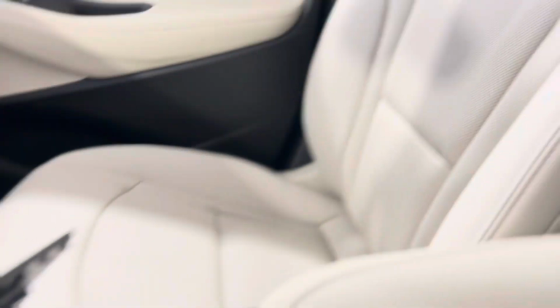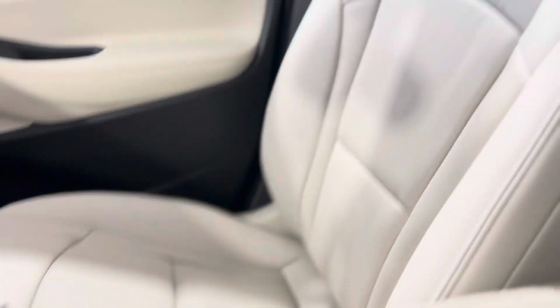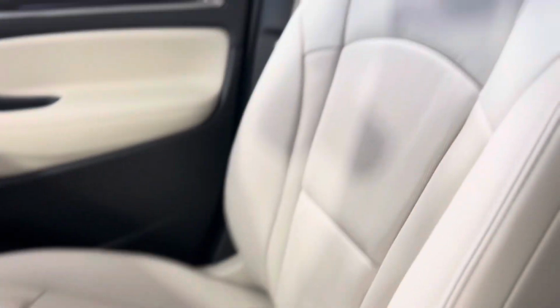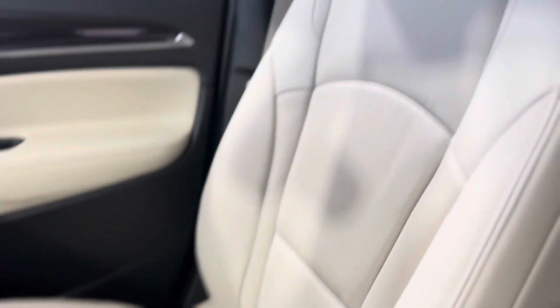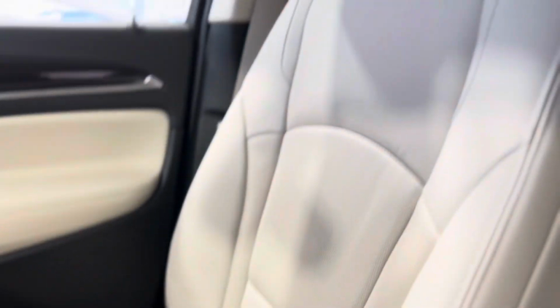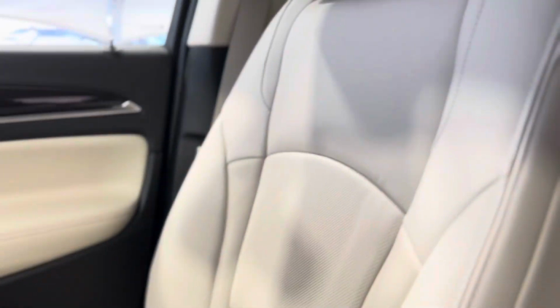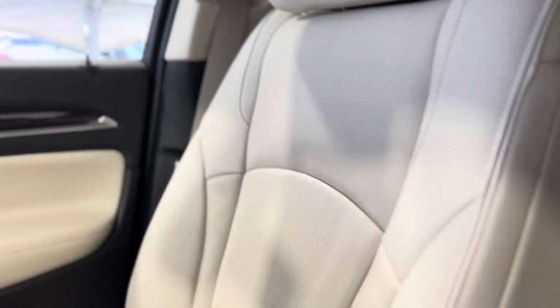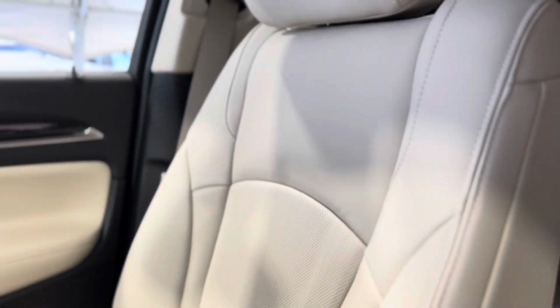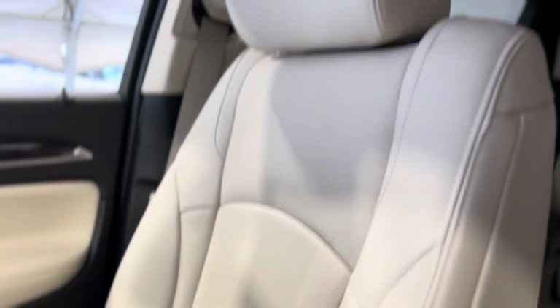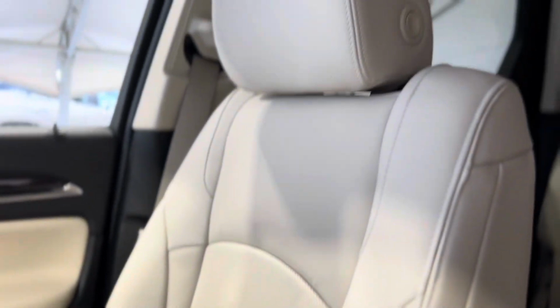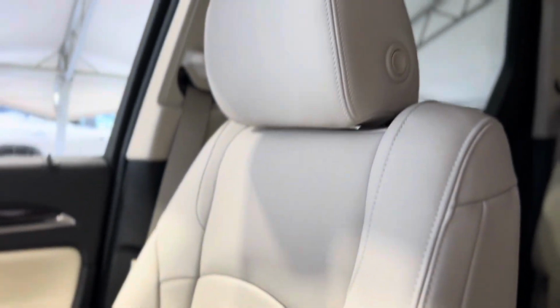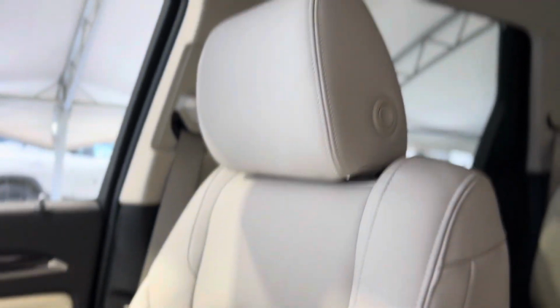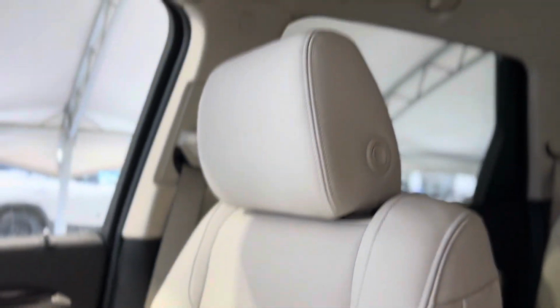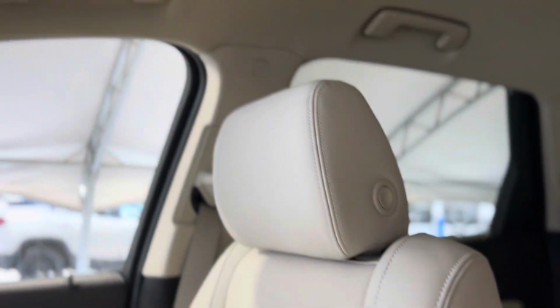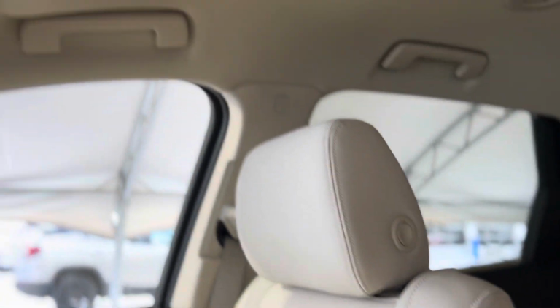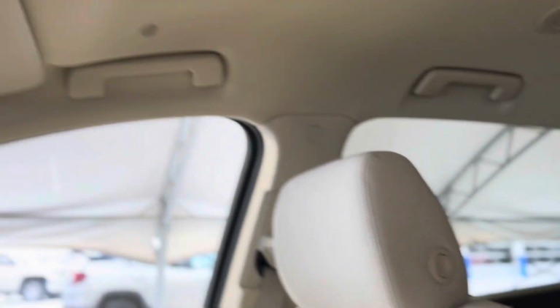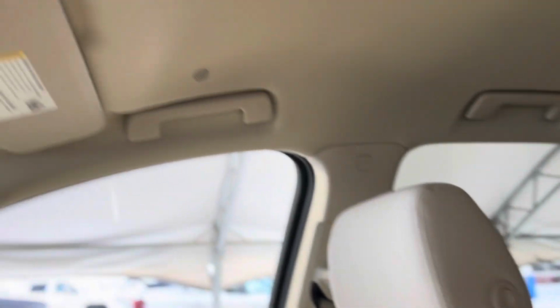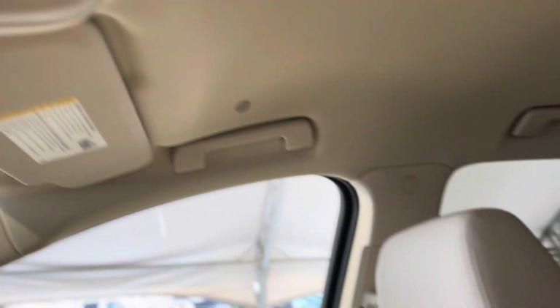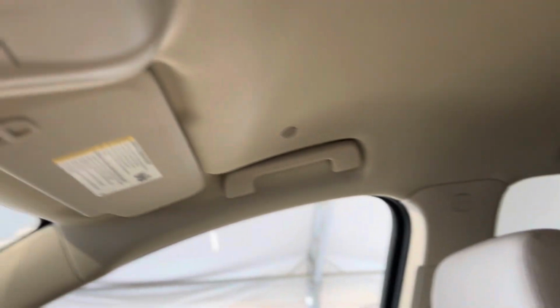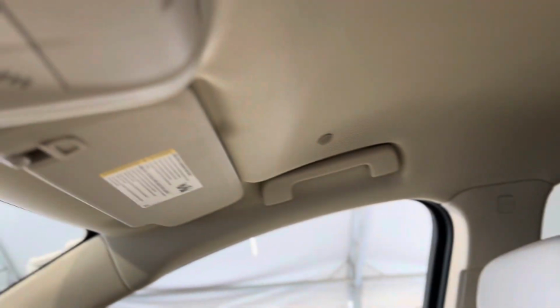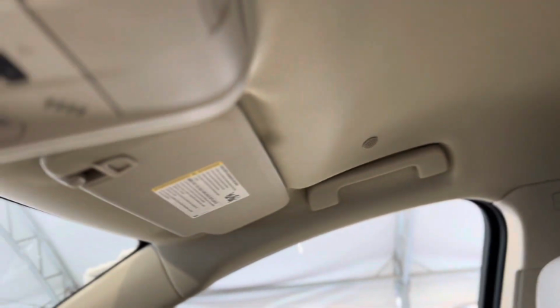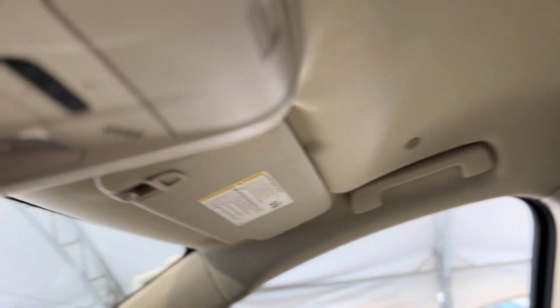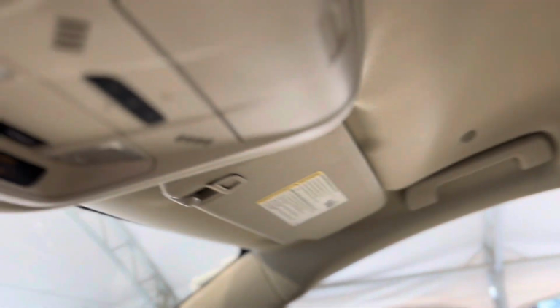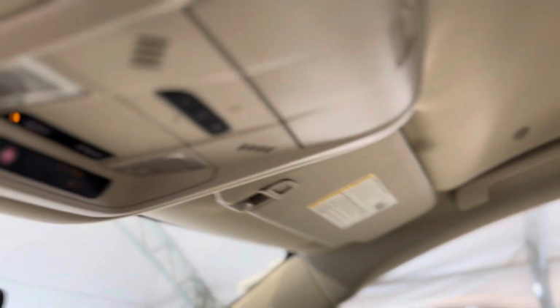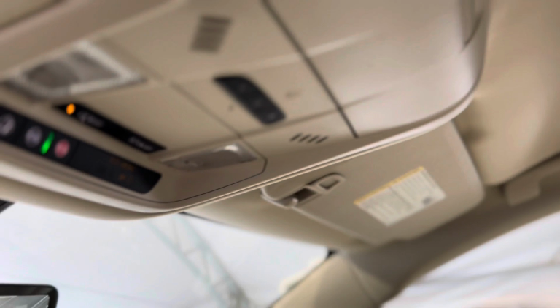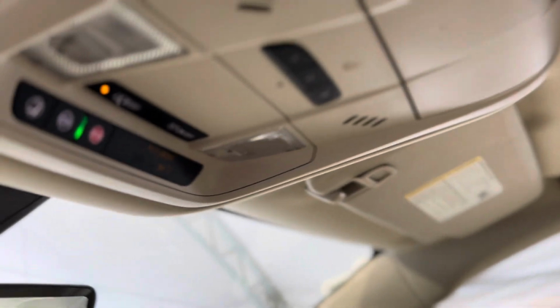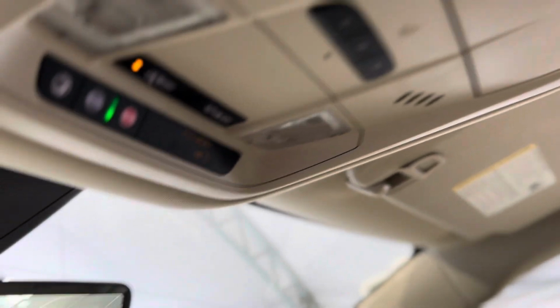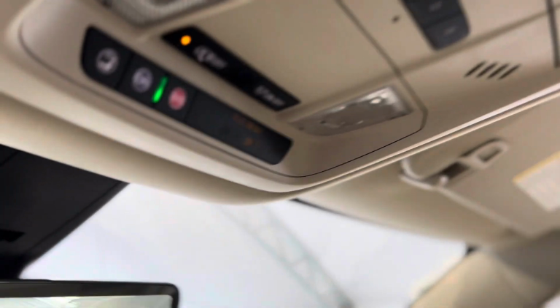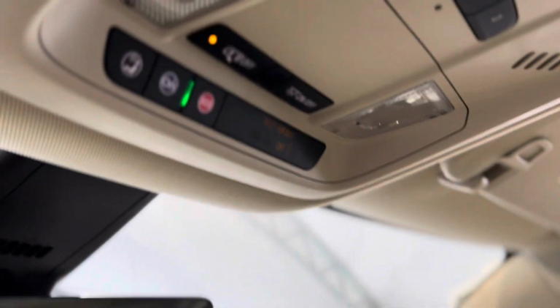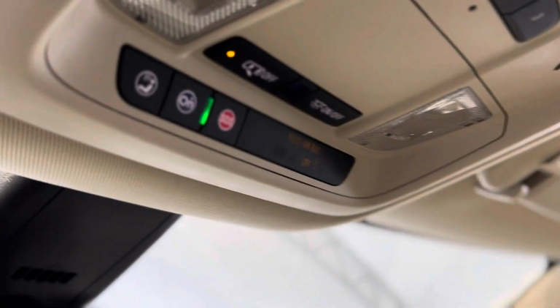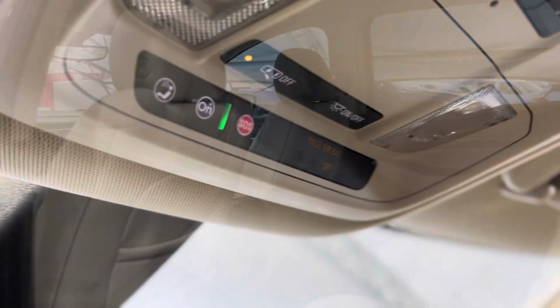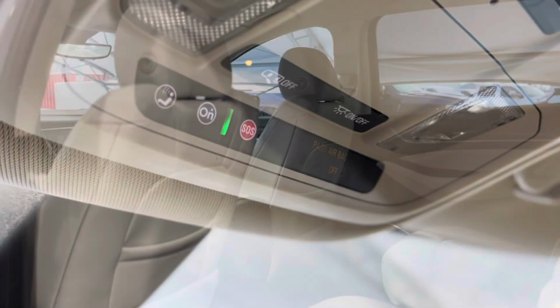Now let's take a look at these beautiful seats one more time as we make our way to the top and find some more advanced safety features up above.